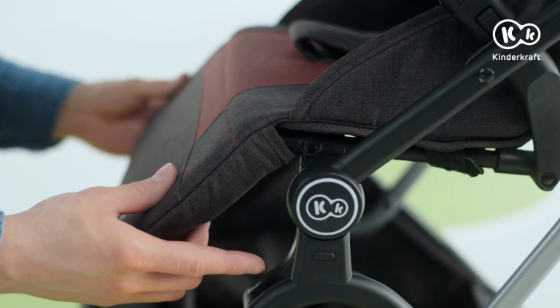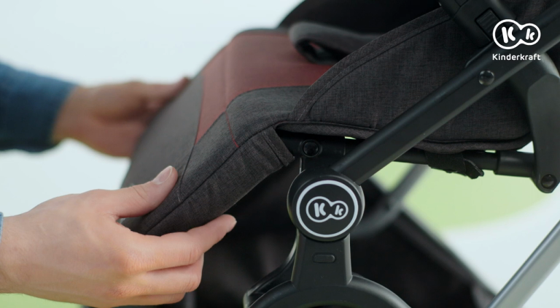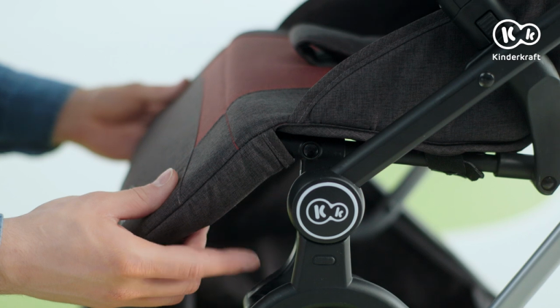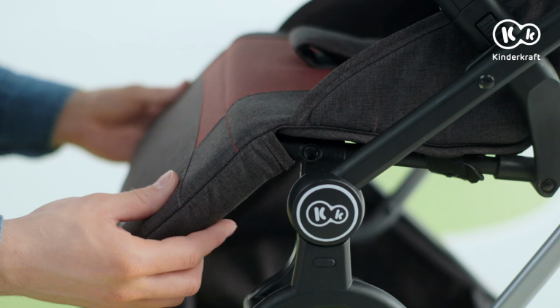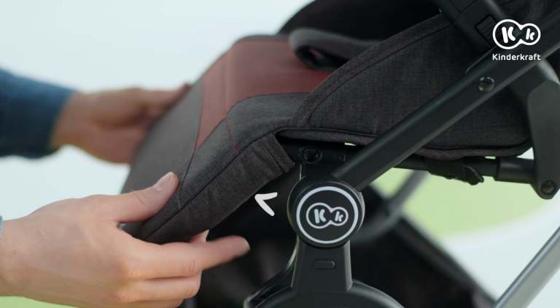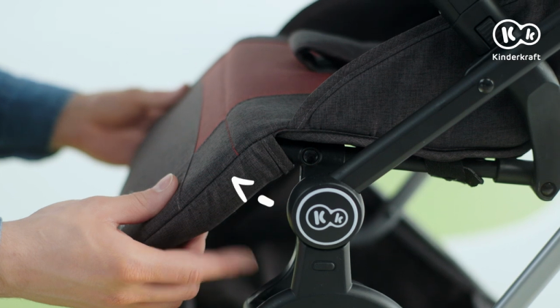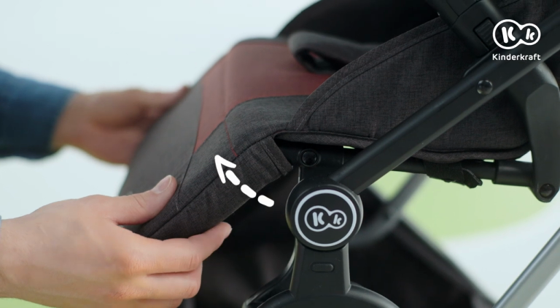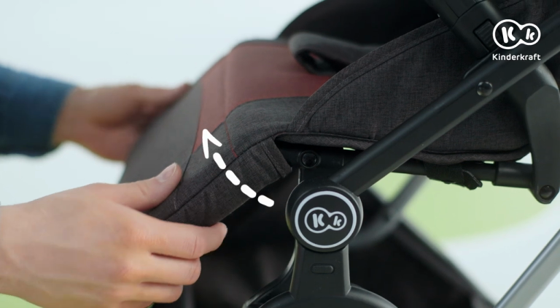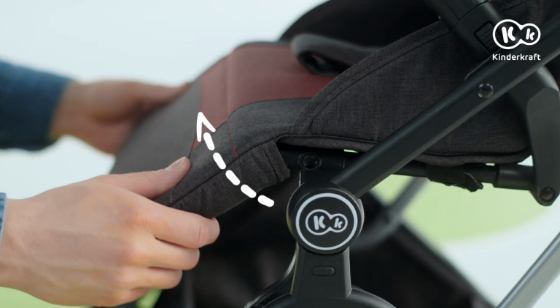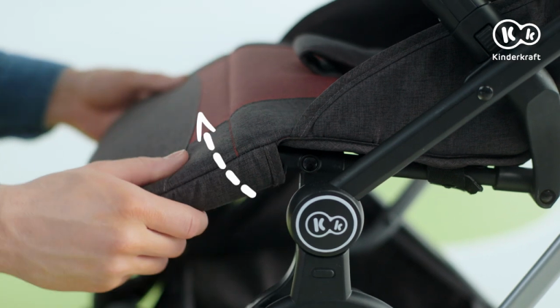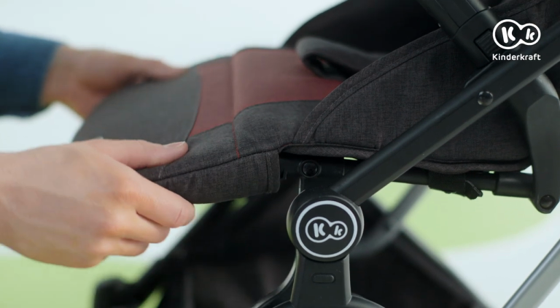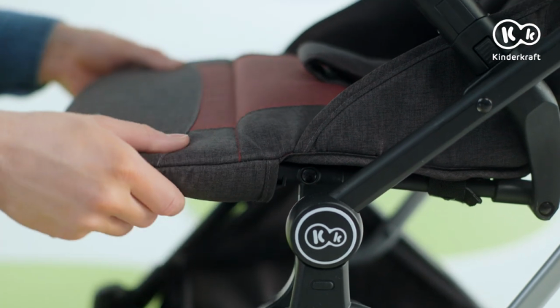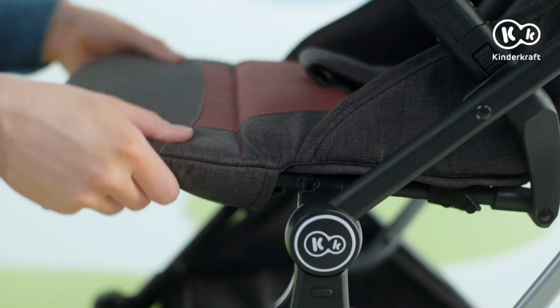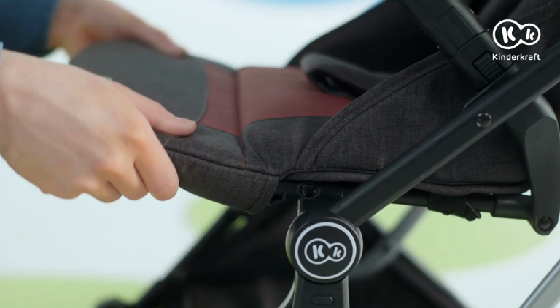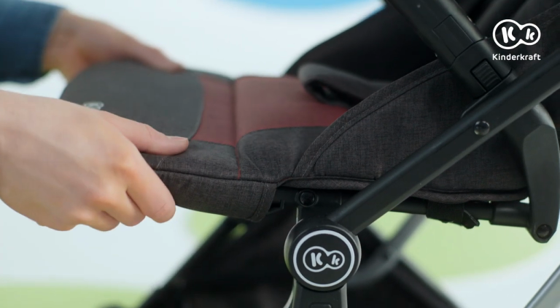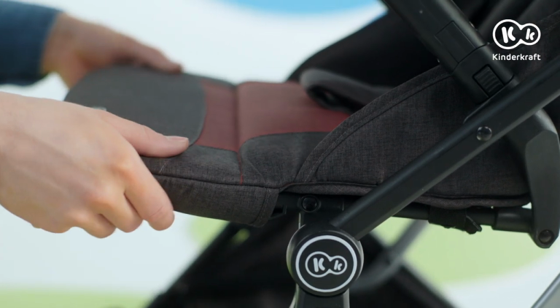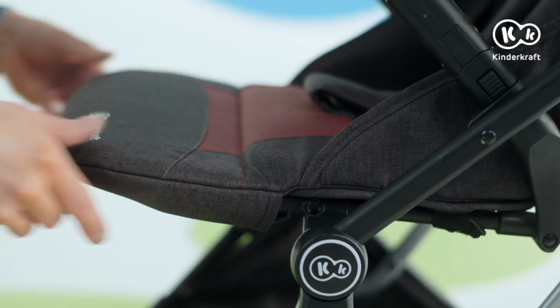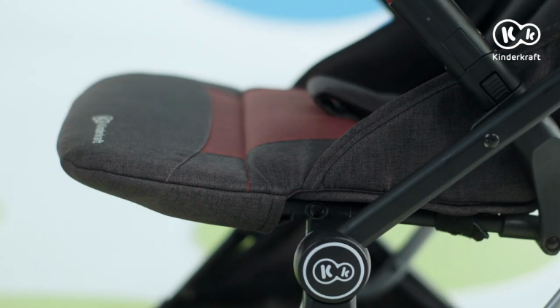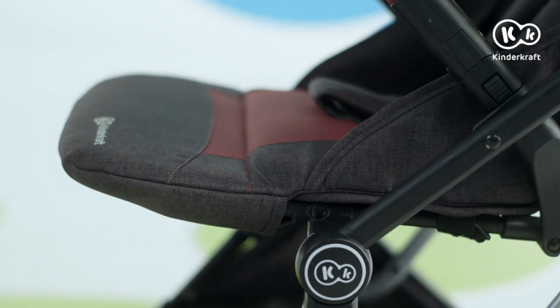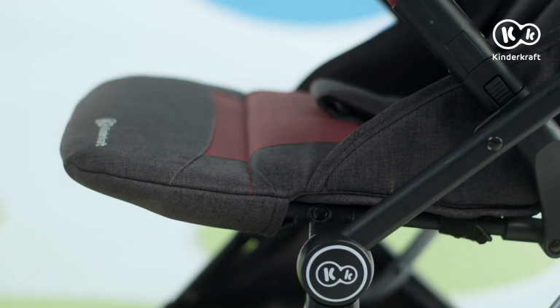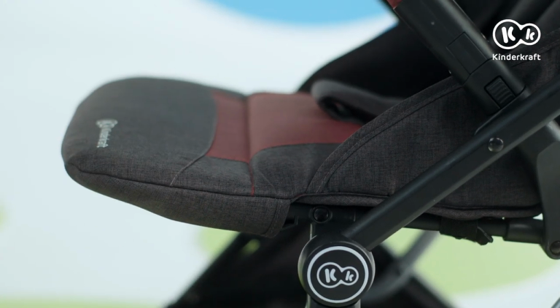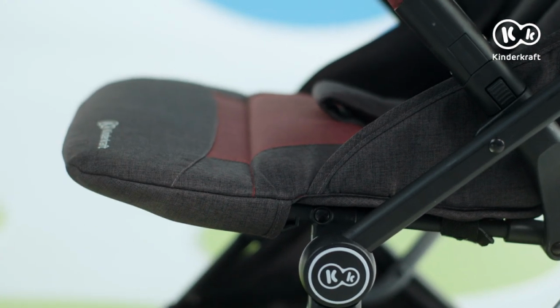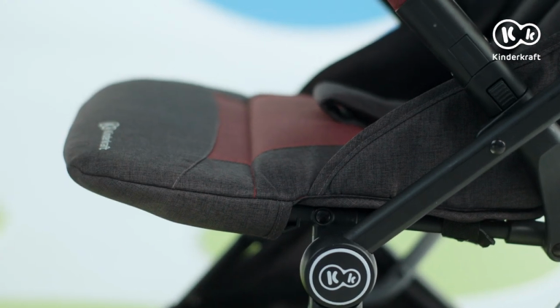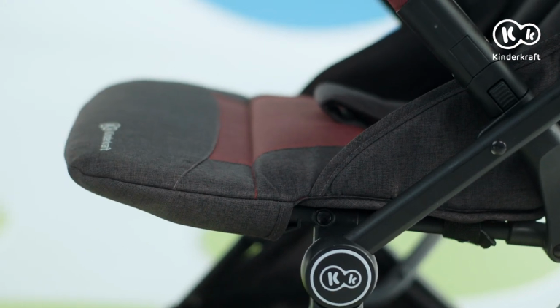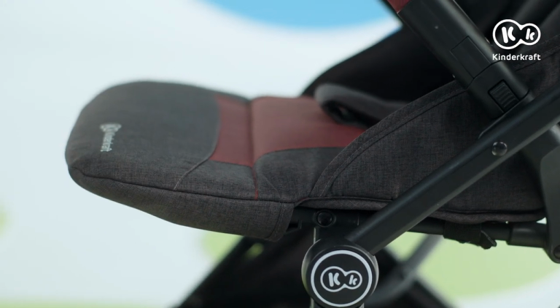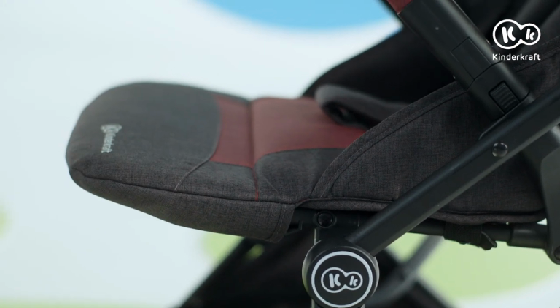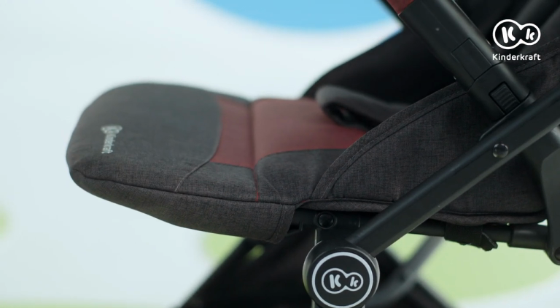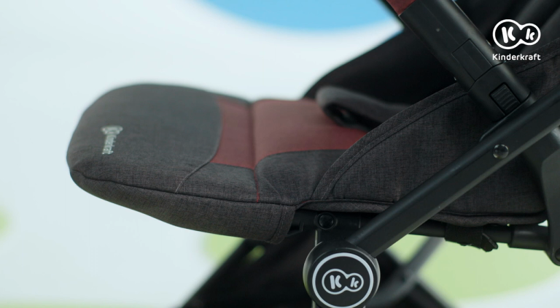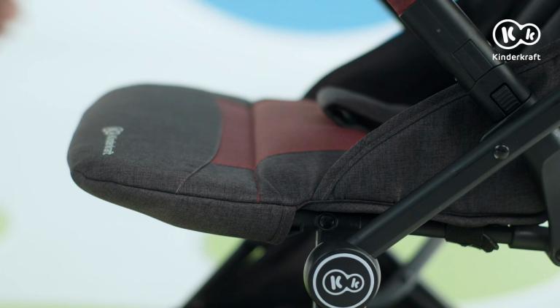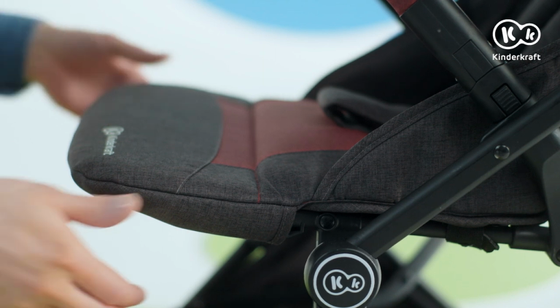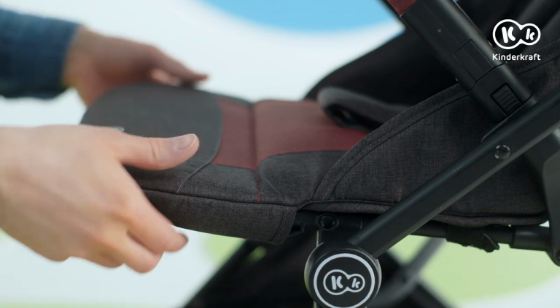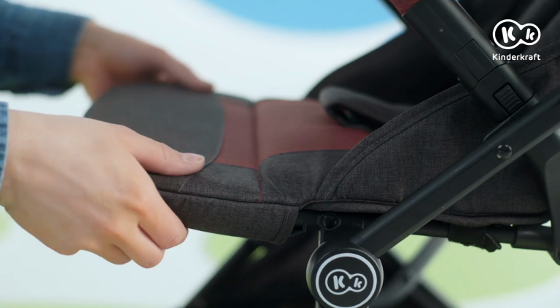There are two adjustment buttons at the bottom of the footrest under the cover. Press them and adjust the footrest.